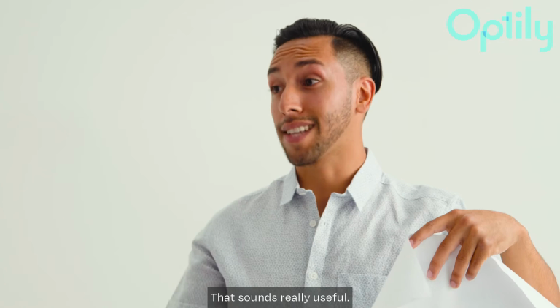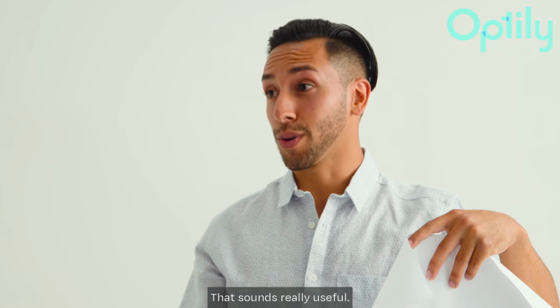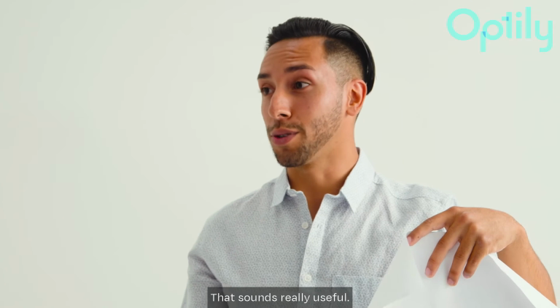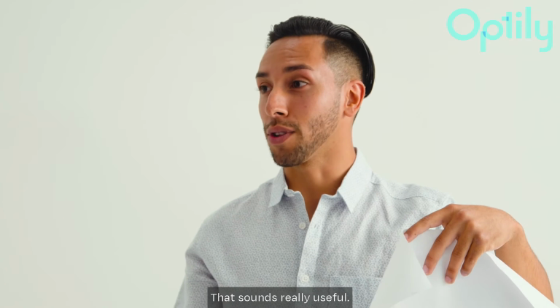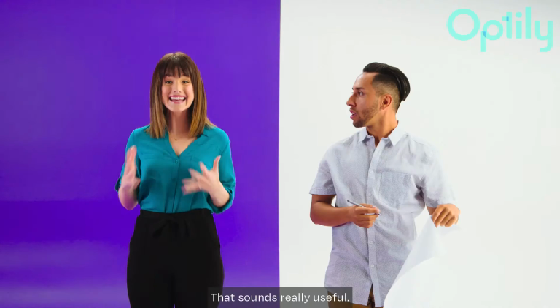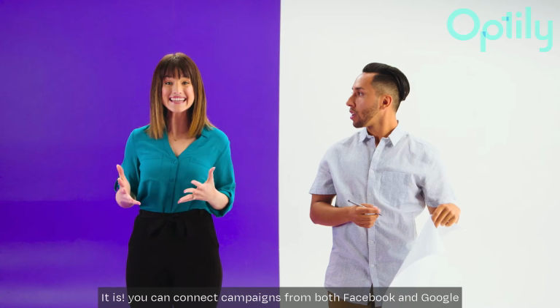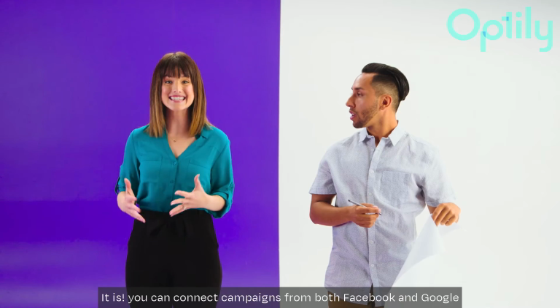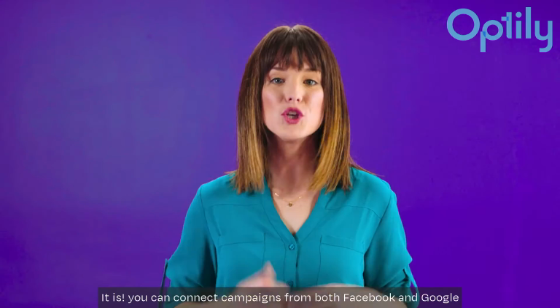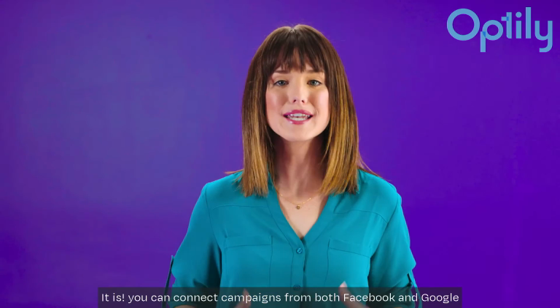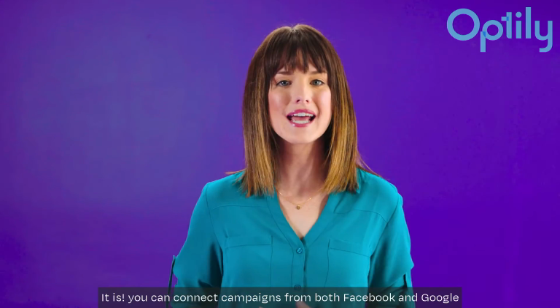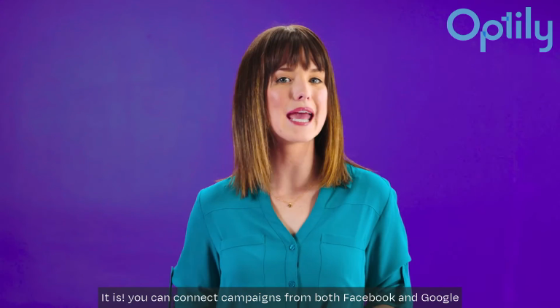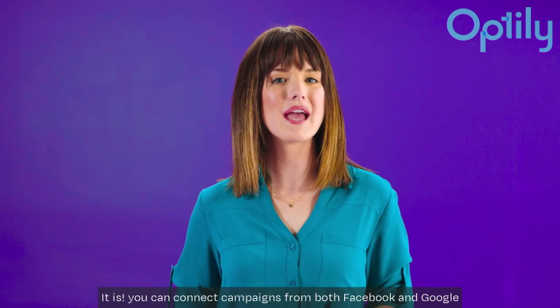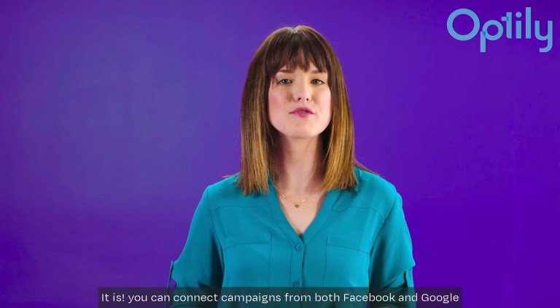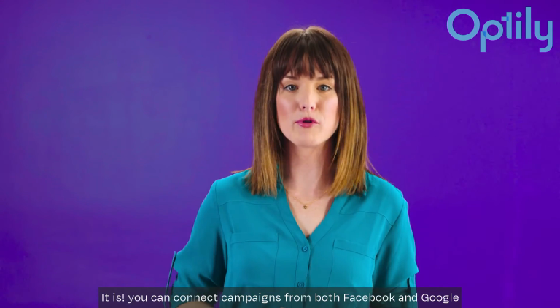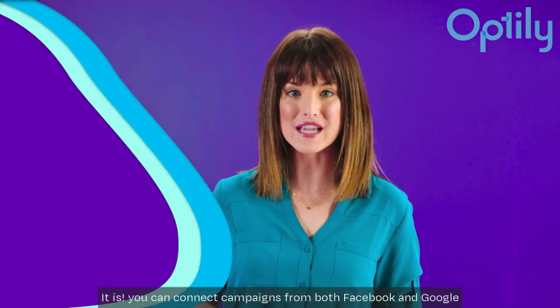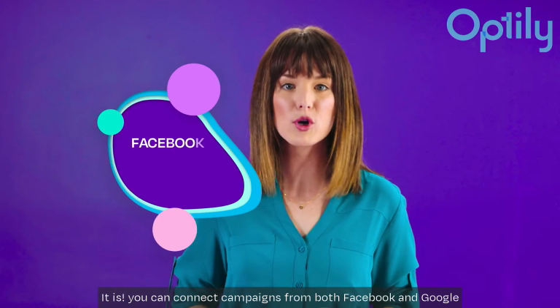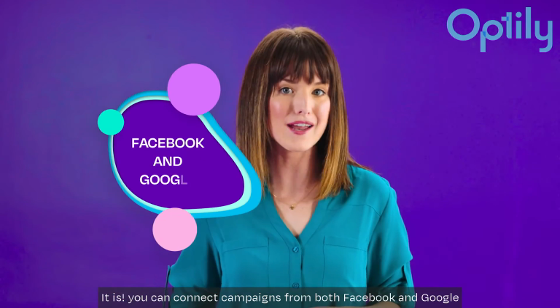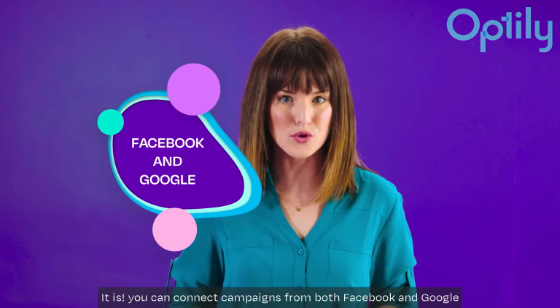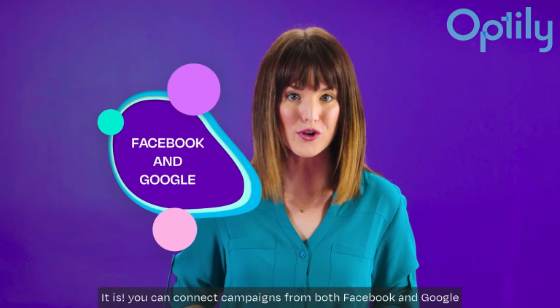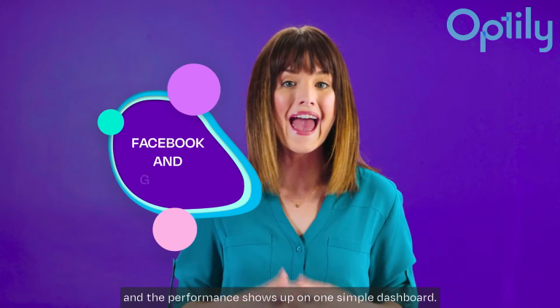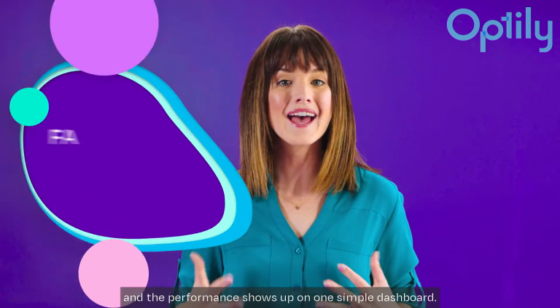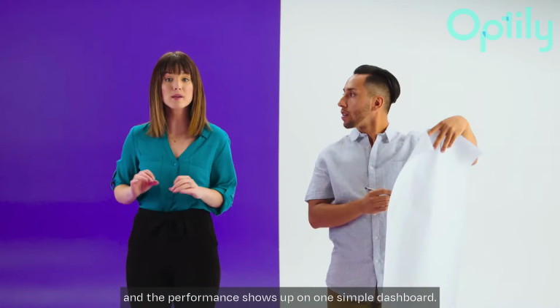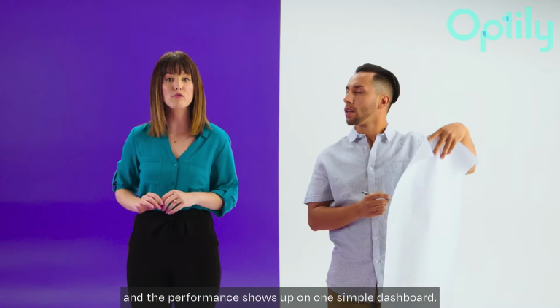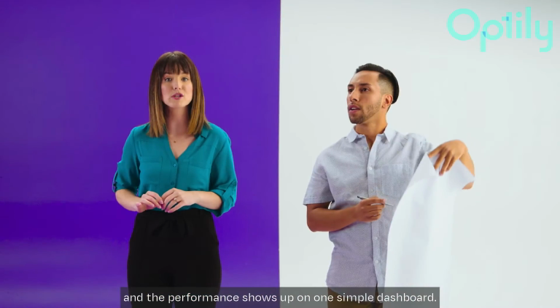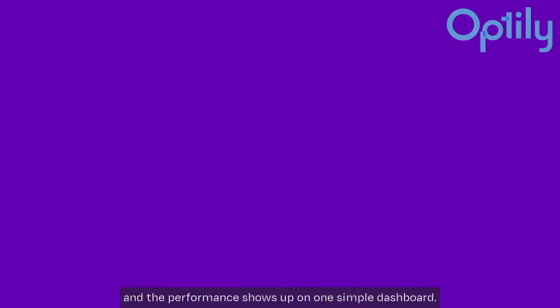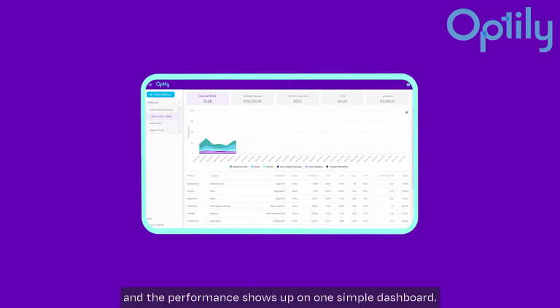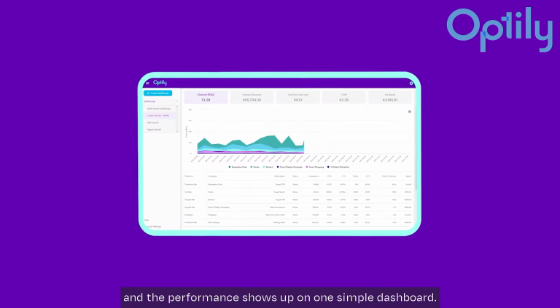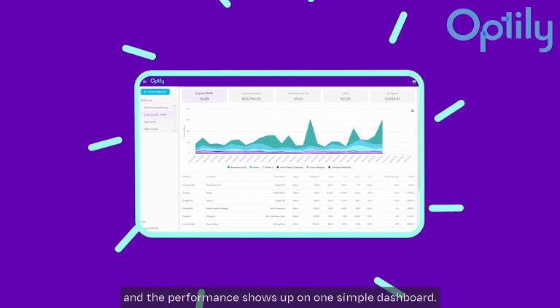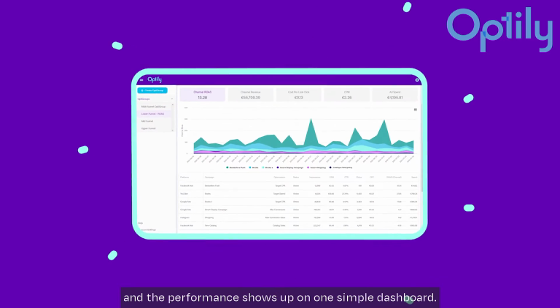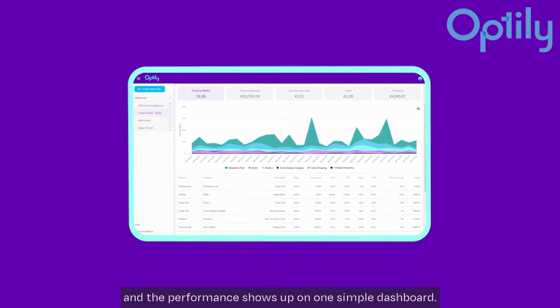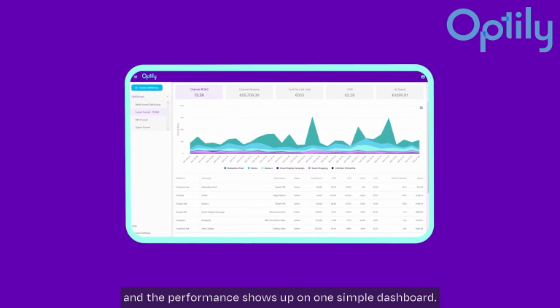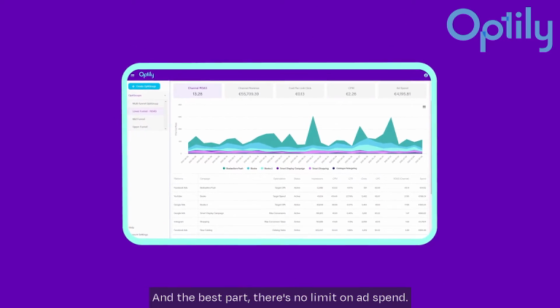That sounds really useful. It is! You can connect campaigns from both Facebook and Google, and the performance shows up on one simple dashboard.